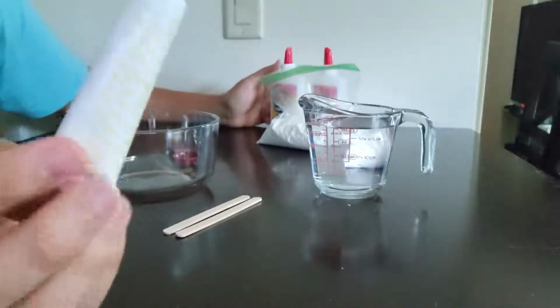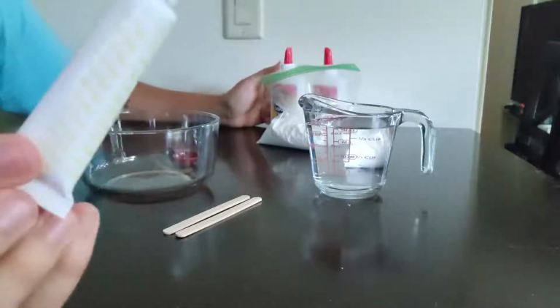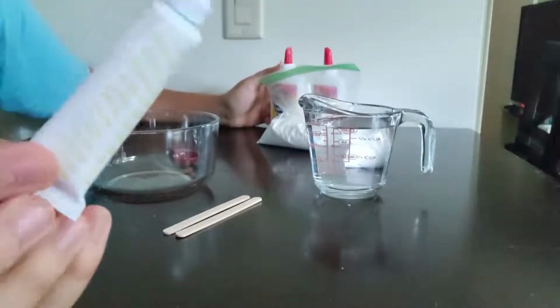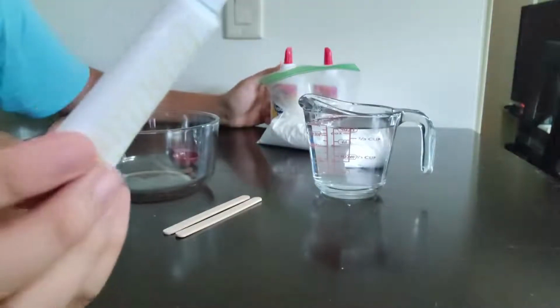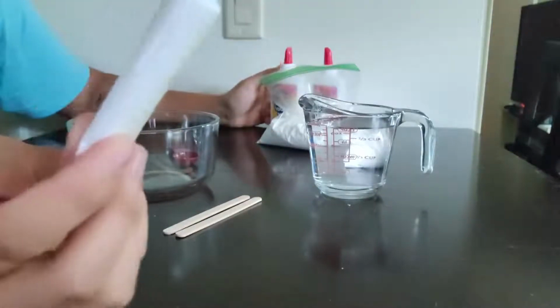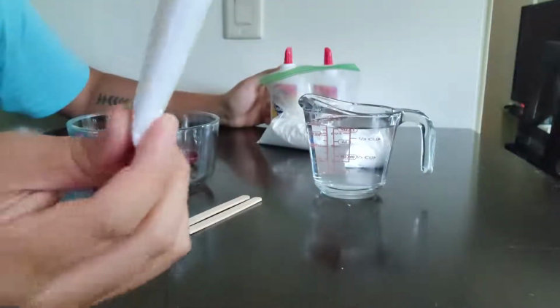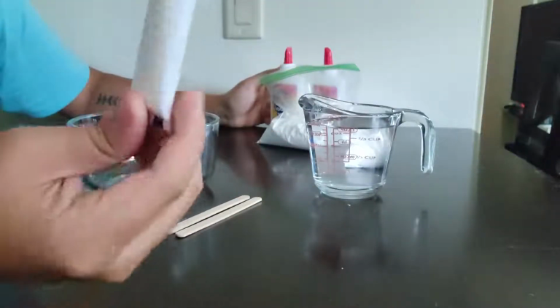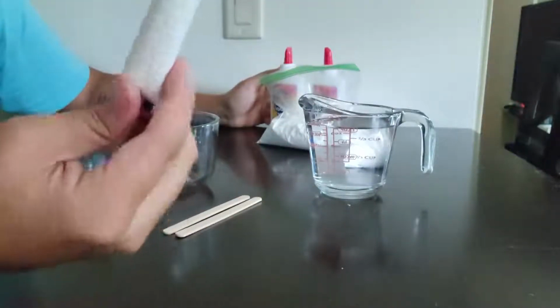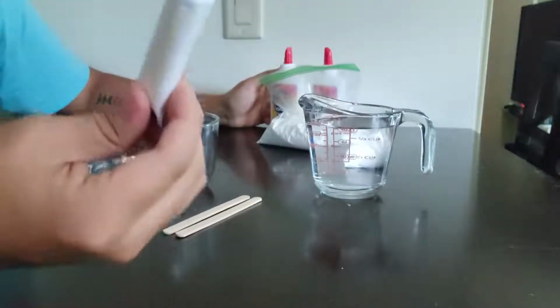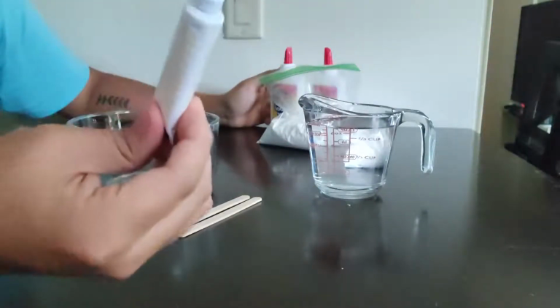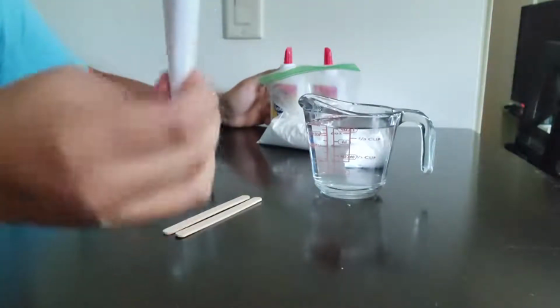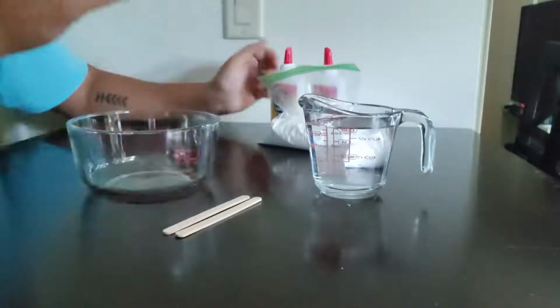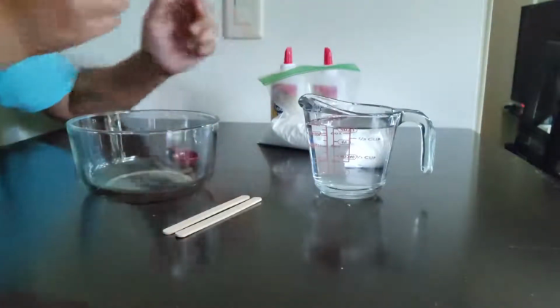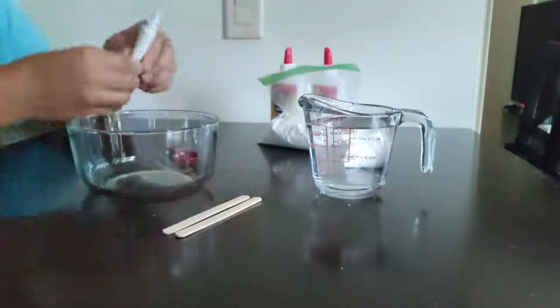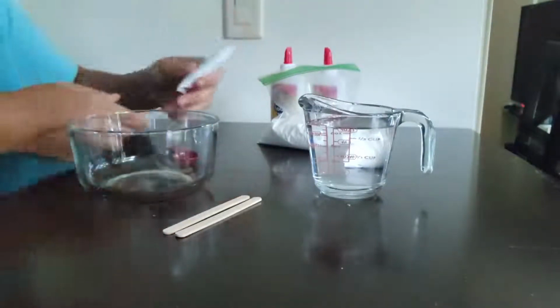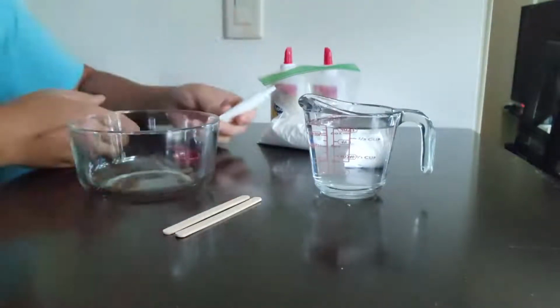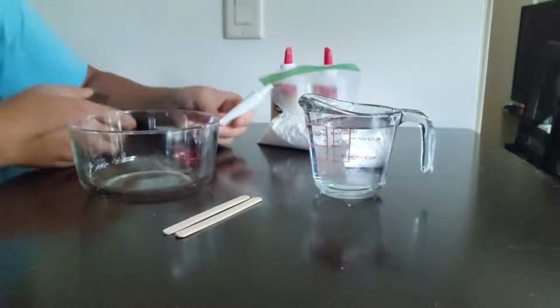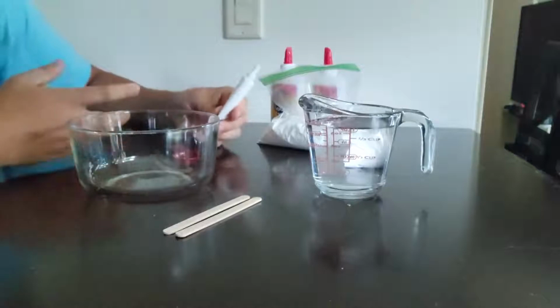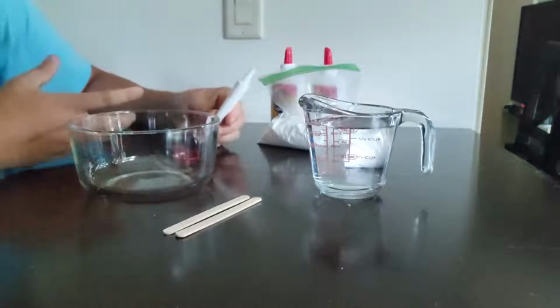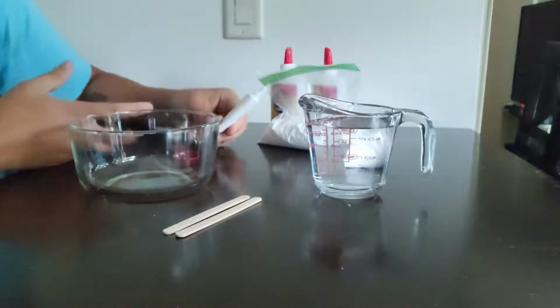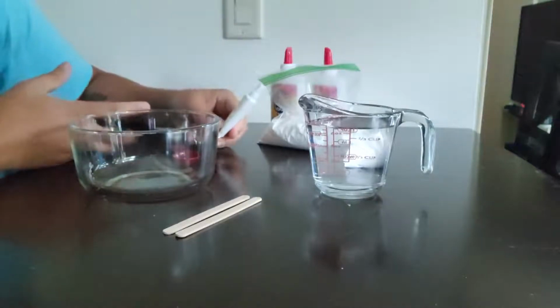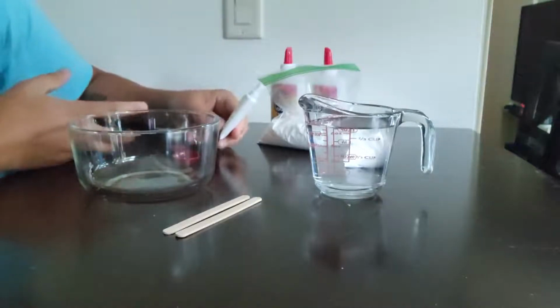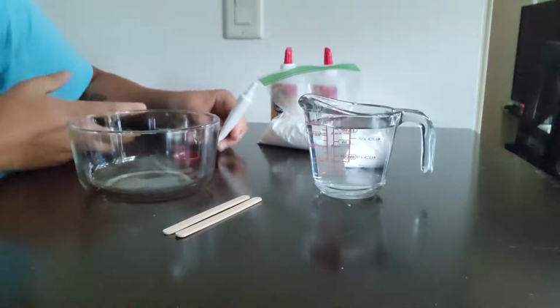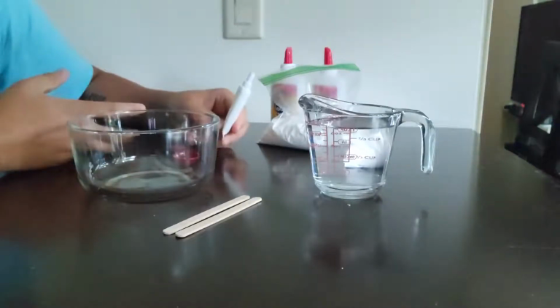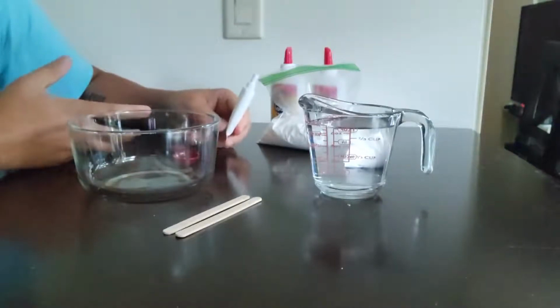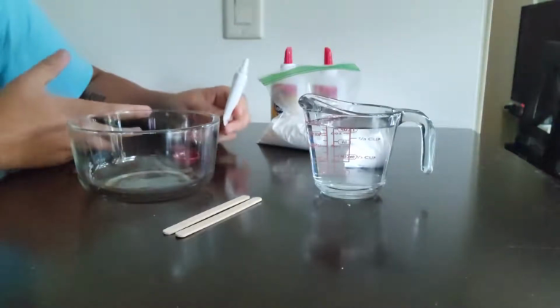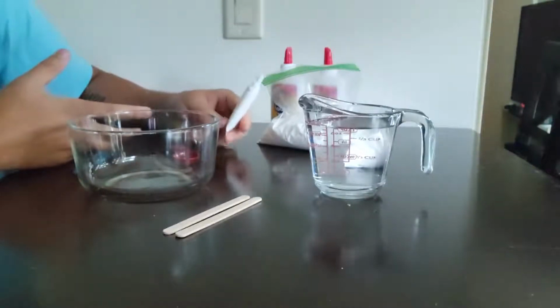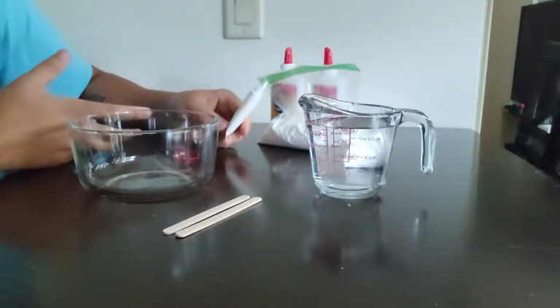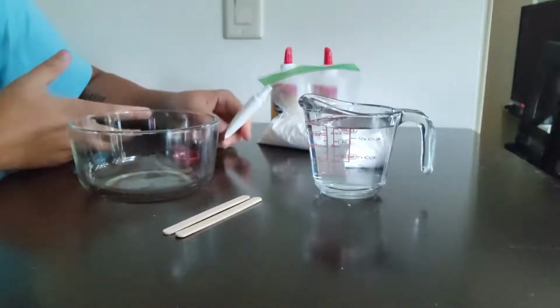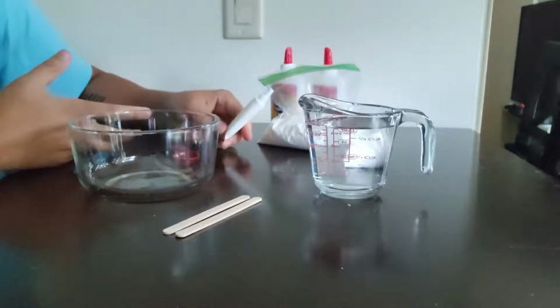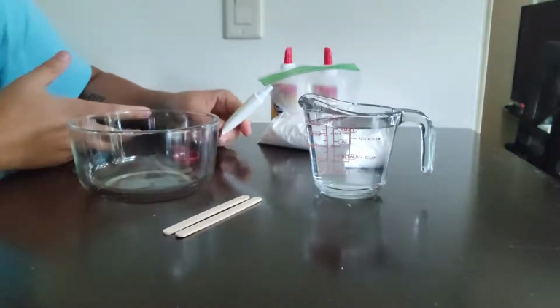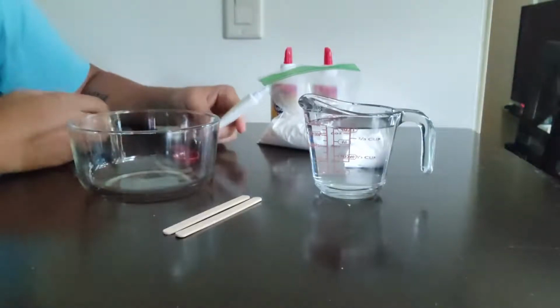And food coloring for the color. My choice of color today is yellow. You guys can make yours any color you want, and you can also add glitter if you want.